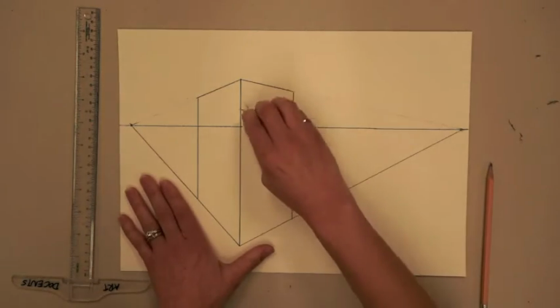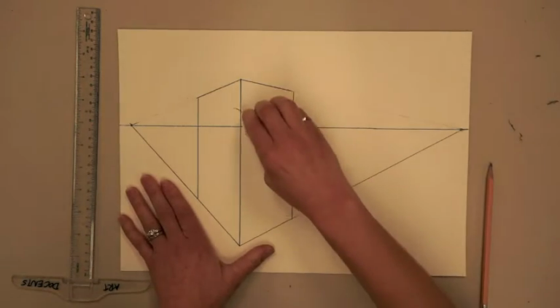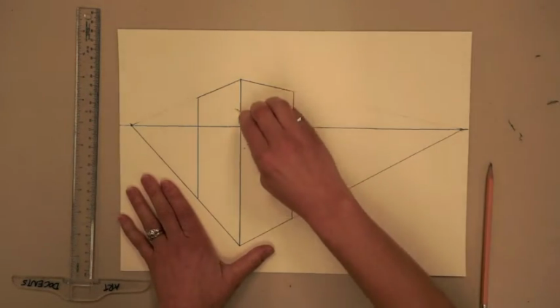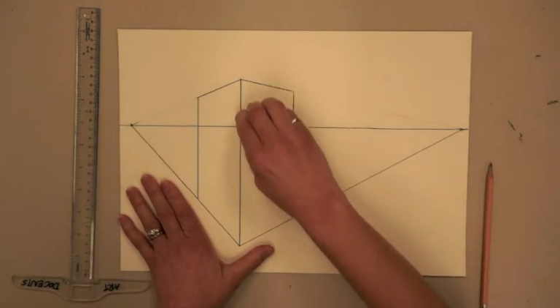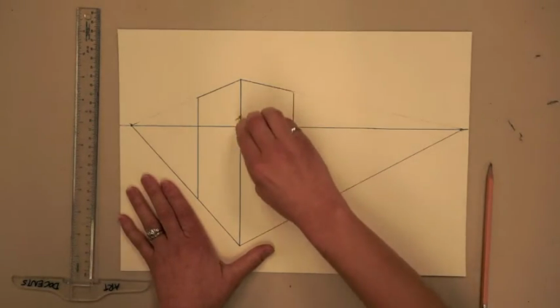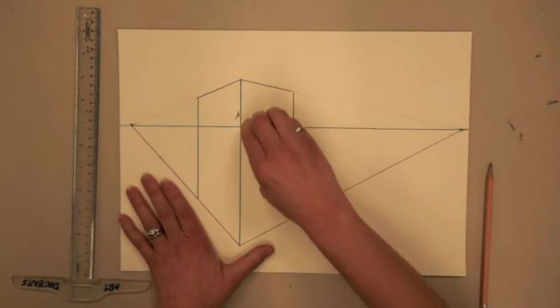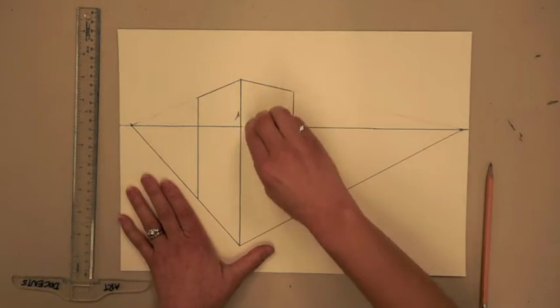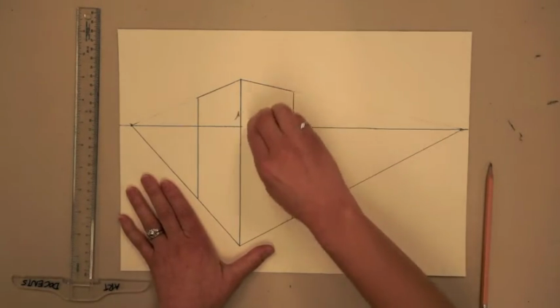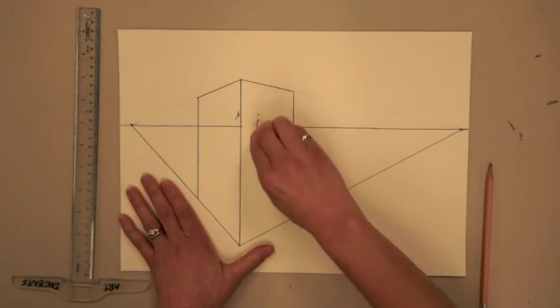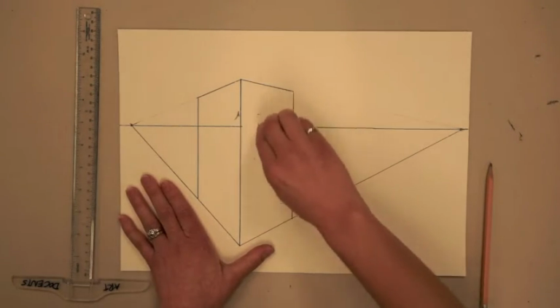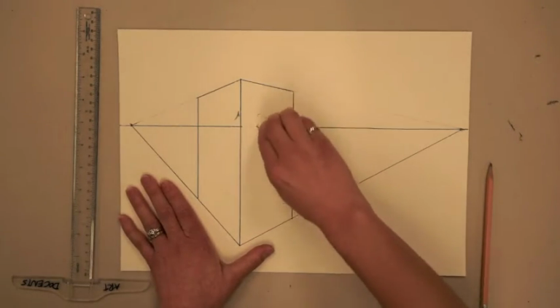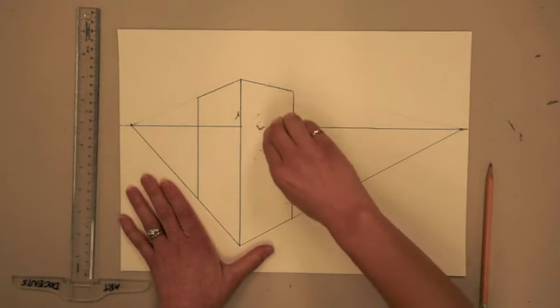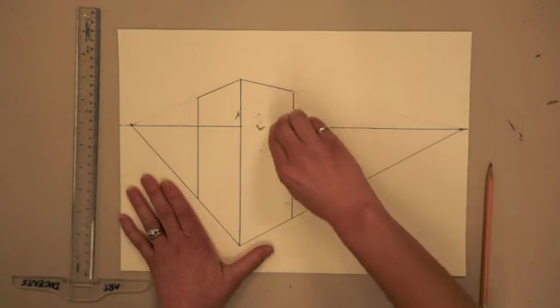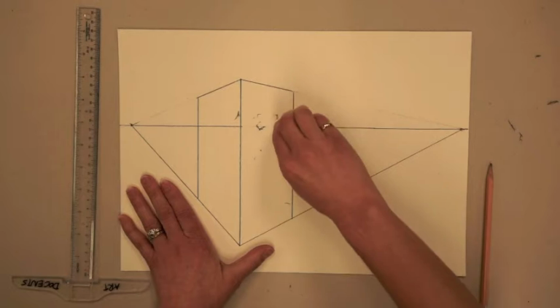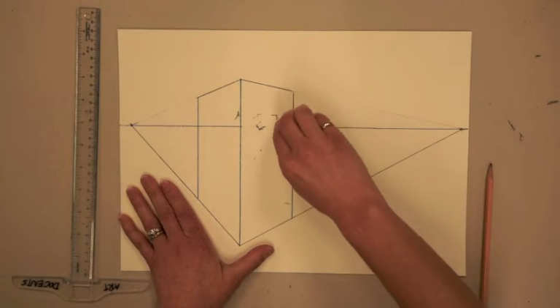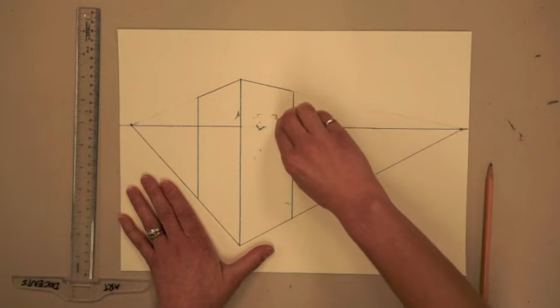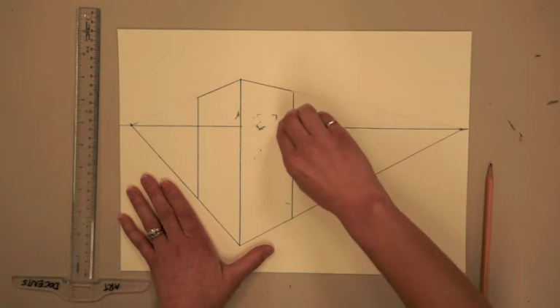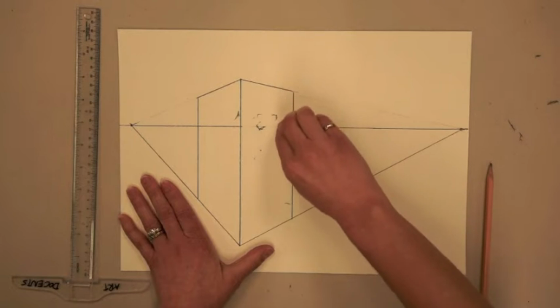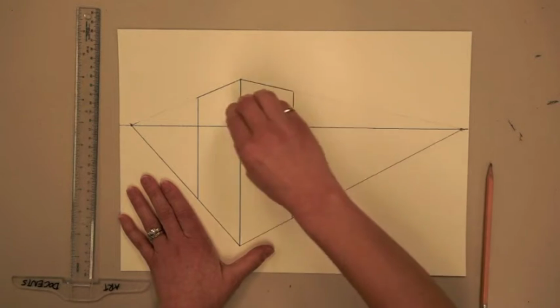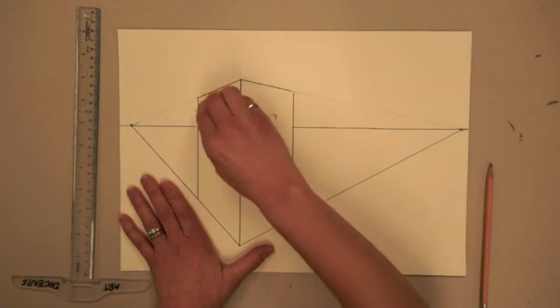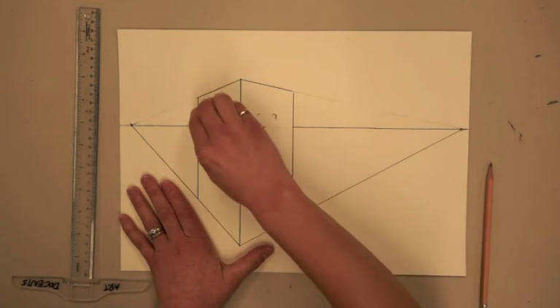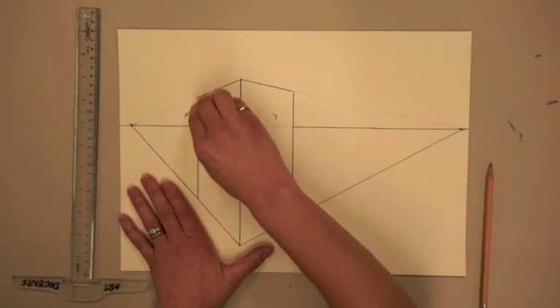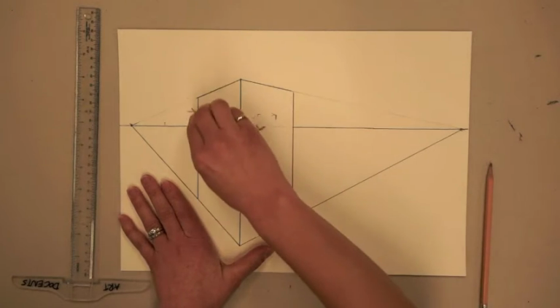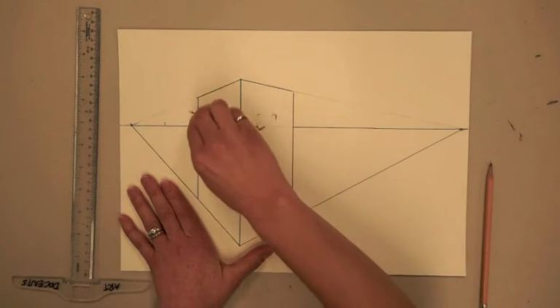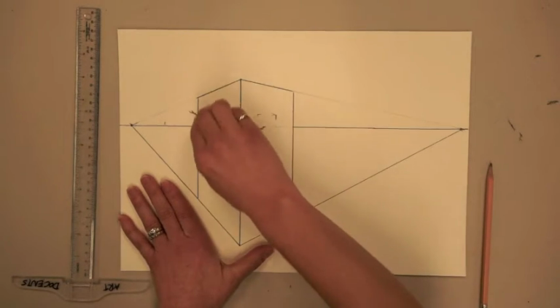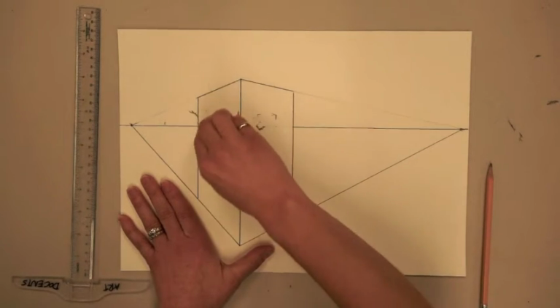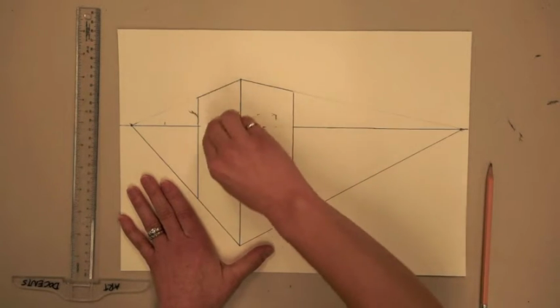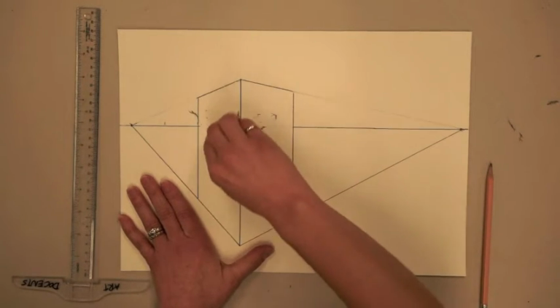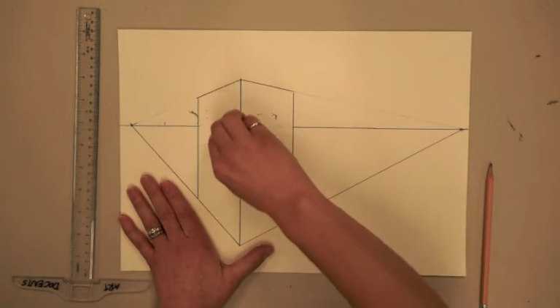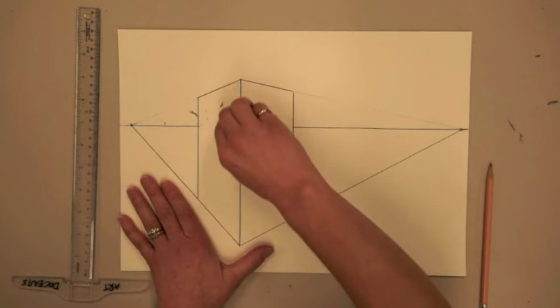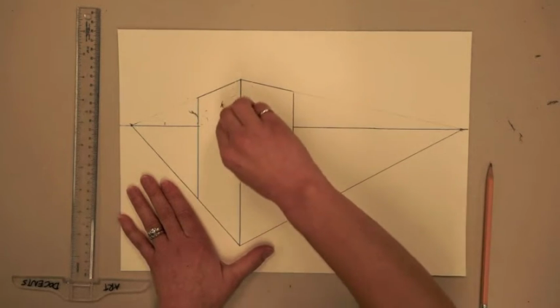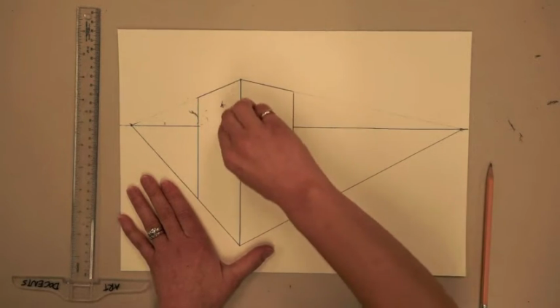You can also erase the line of horizon which would be behind the building, and as you do this you can see how your building just pops.